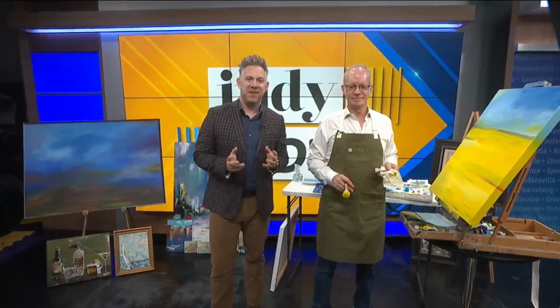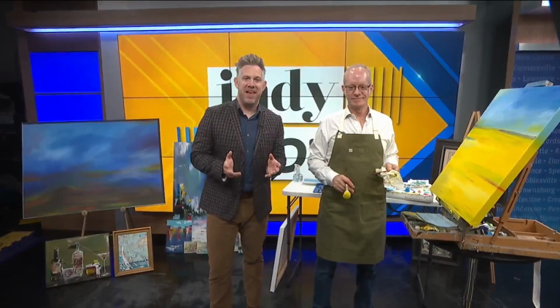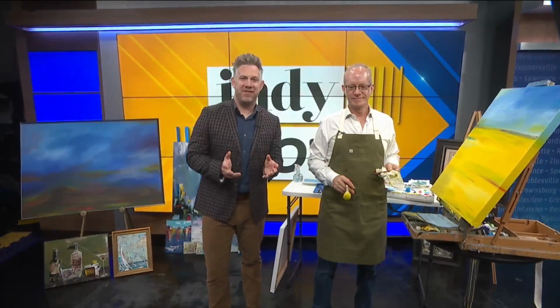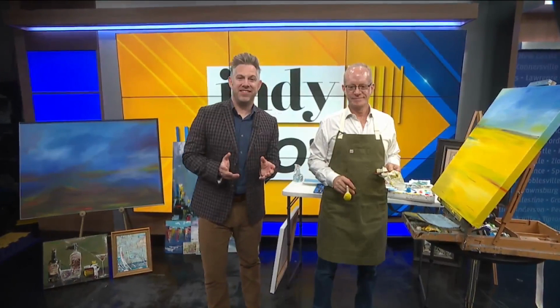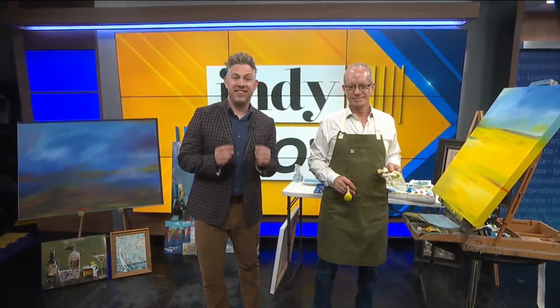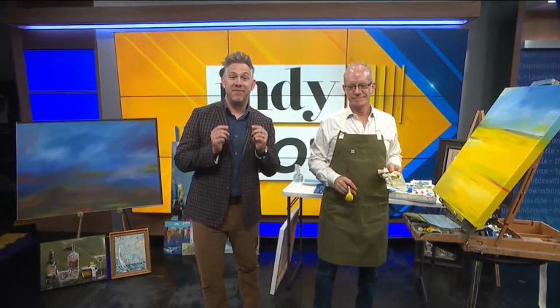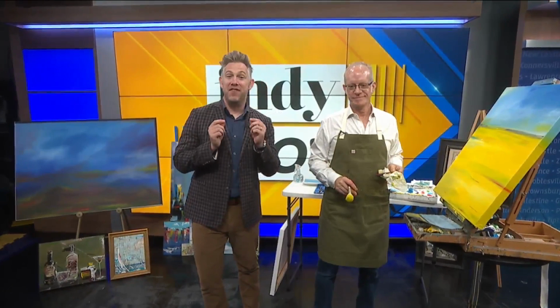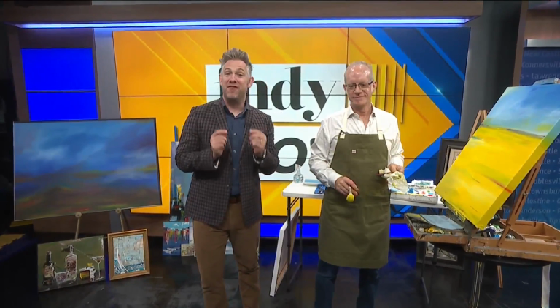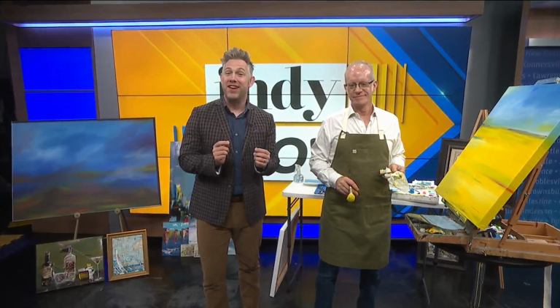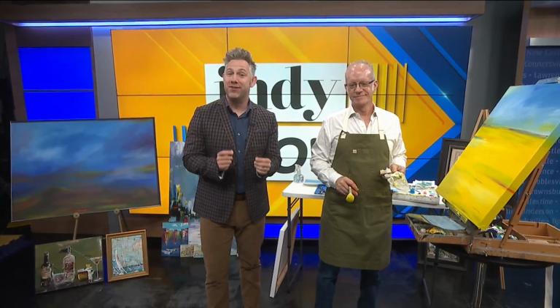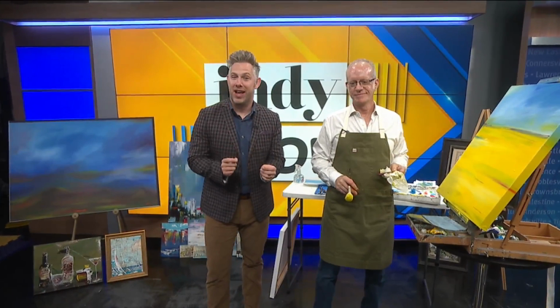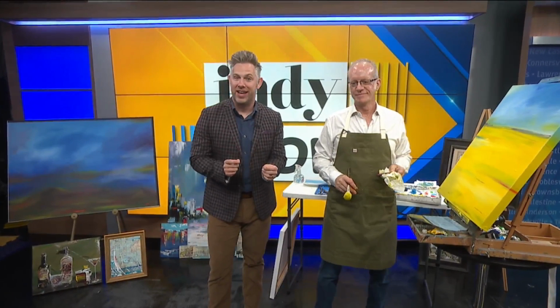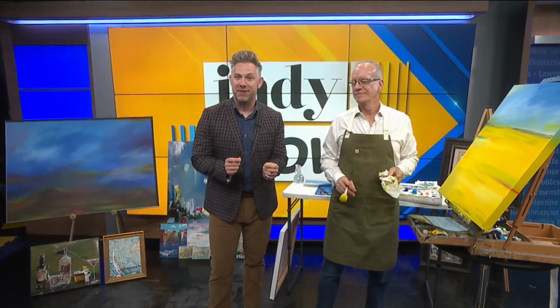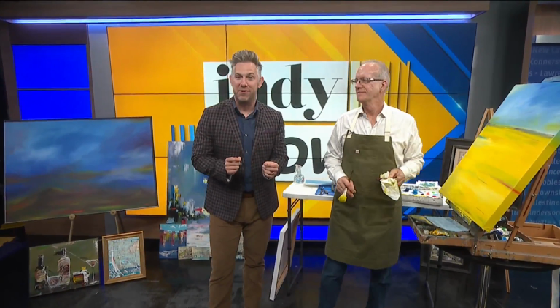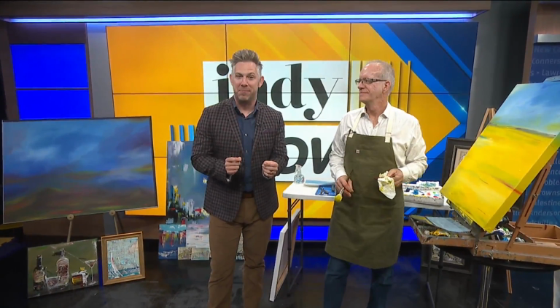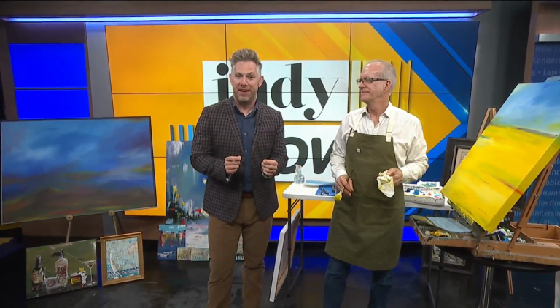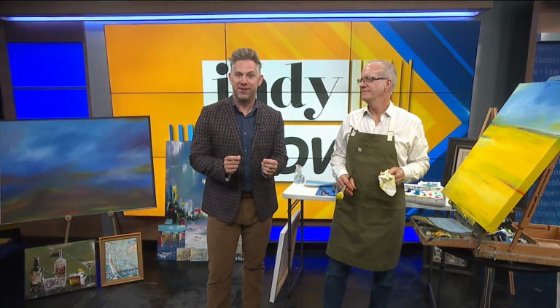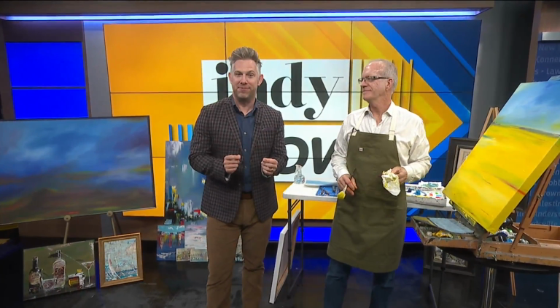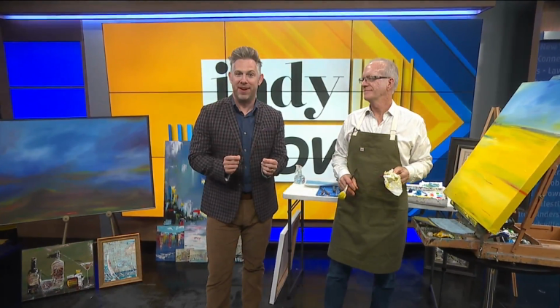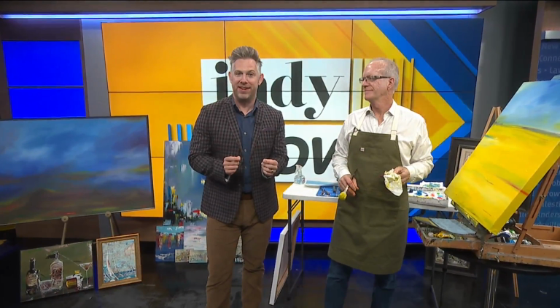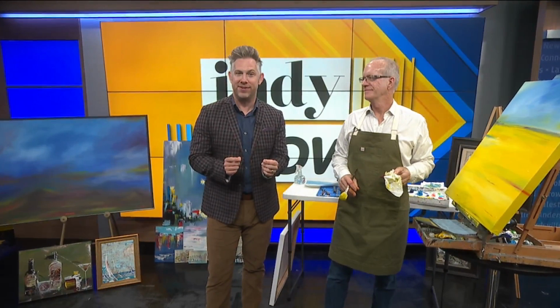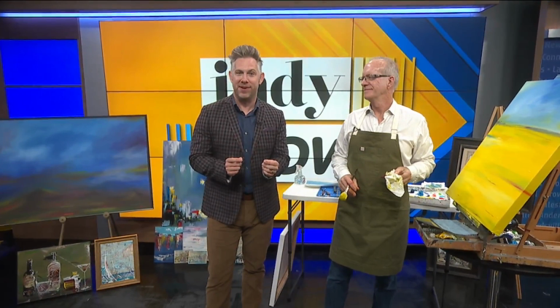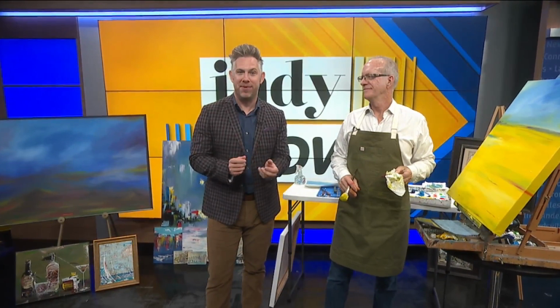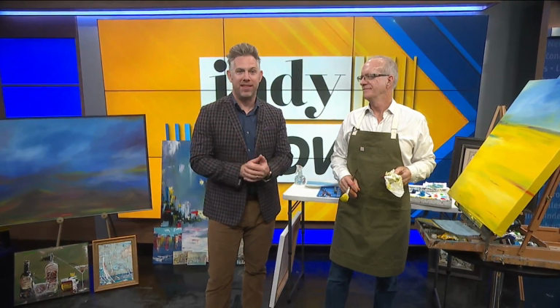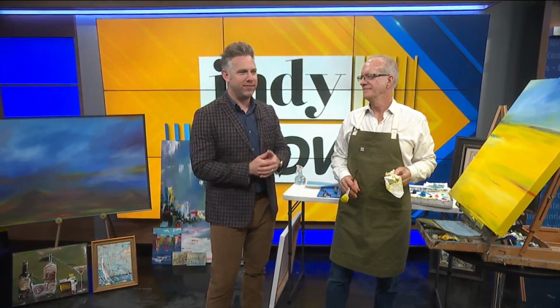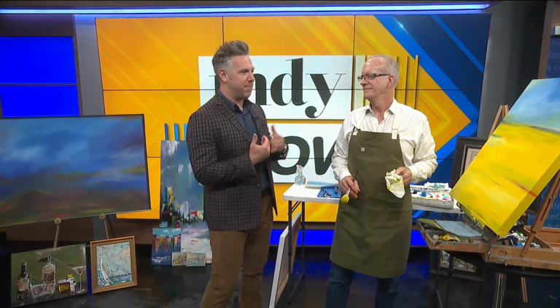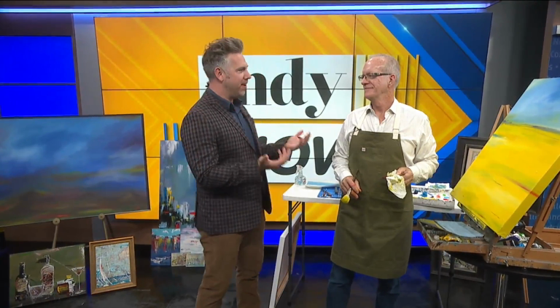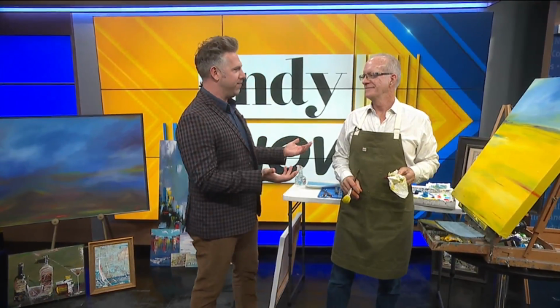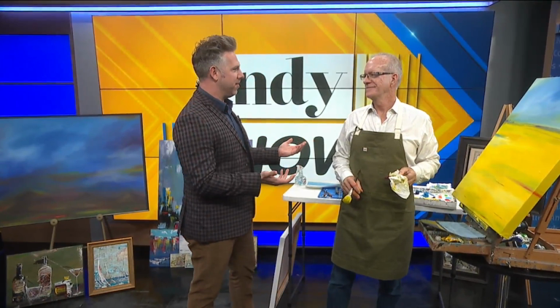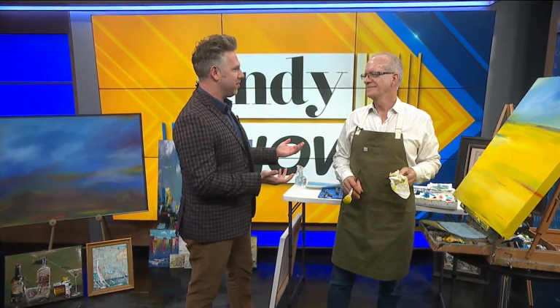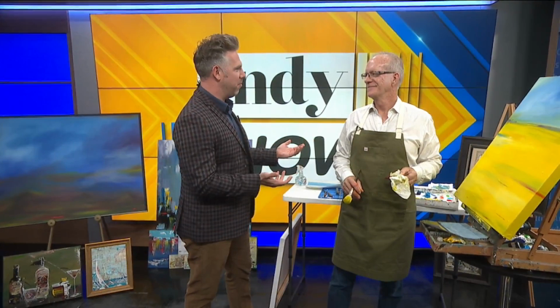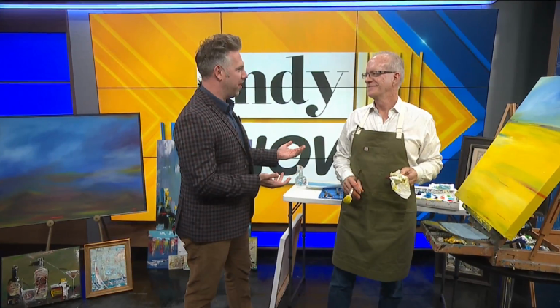Welcome back, friends. It's time for a final check-in with local painter Randy Sorrell. Randy, thanks for painting for us all morning.